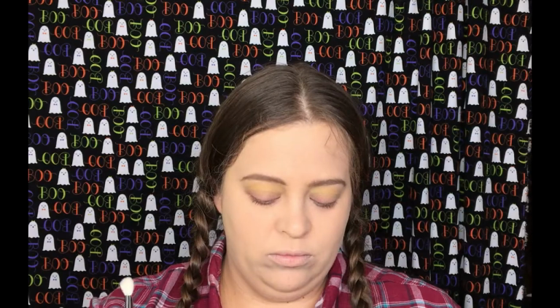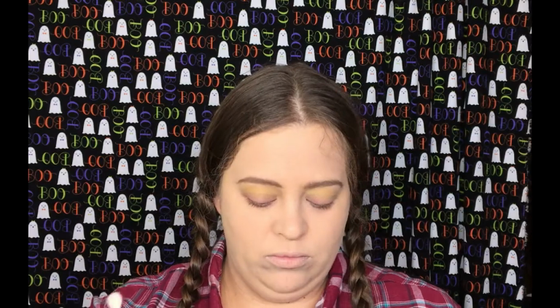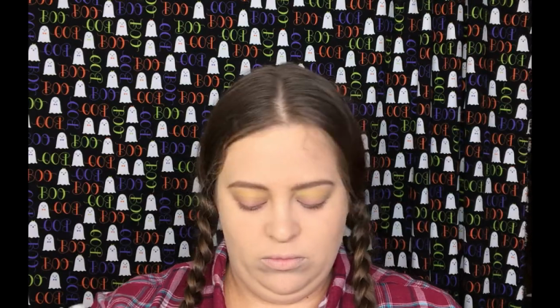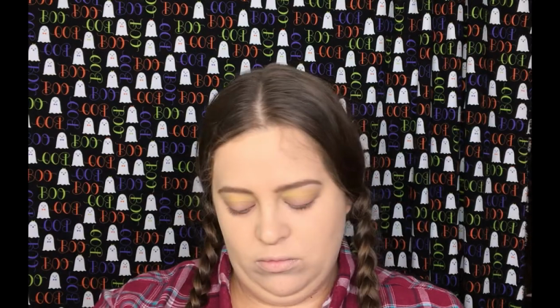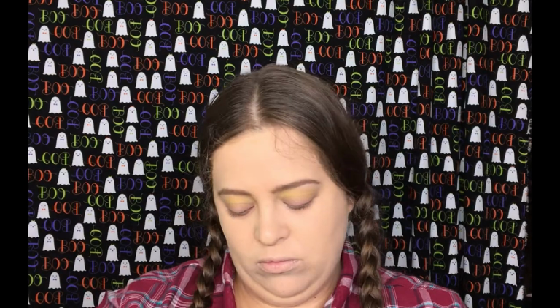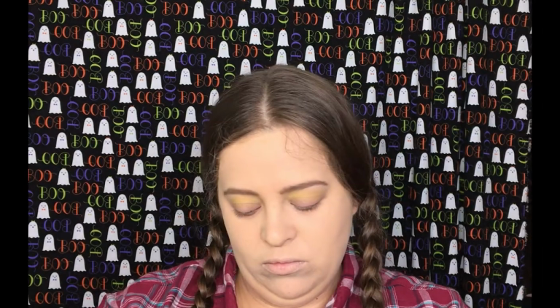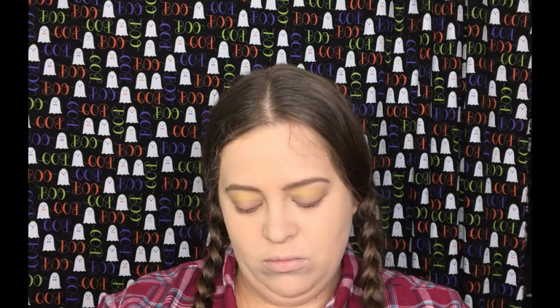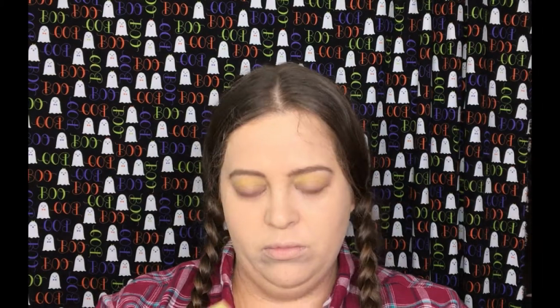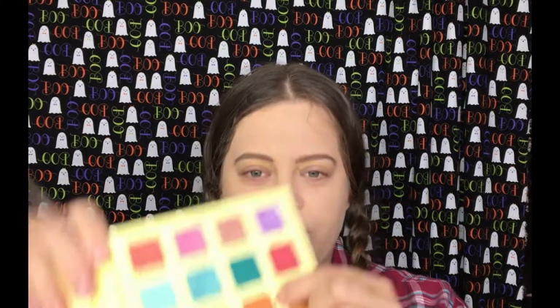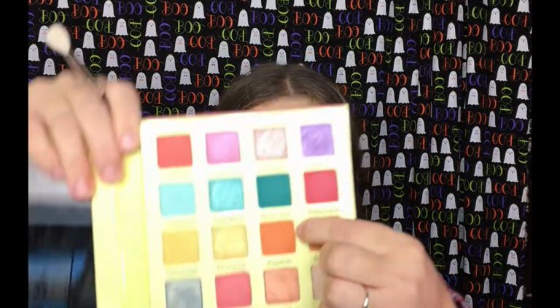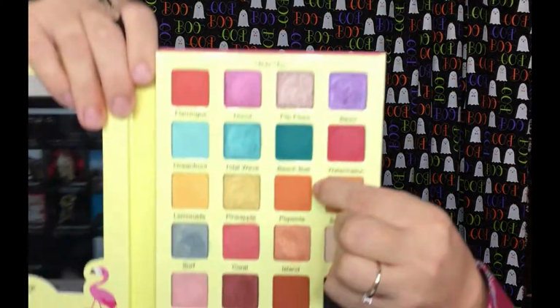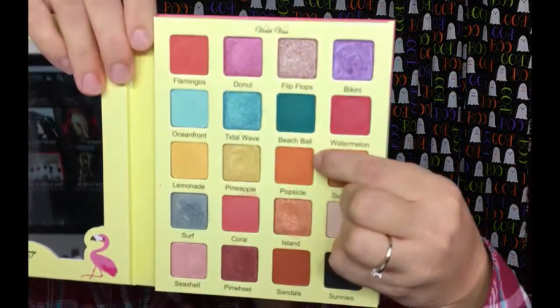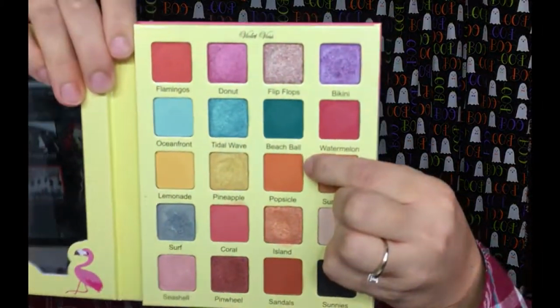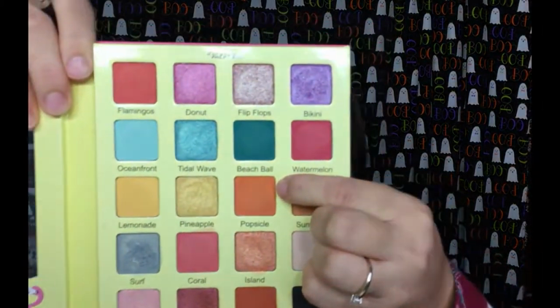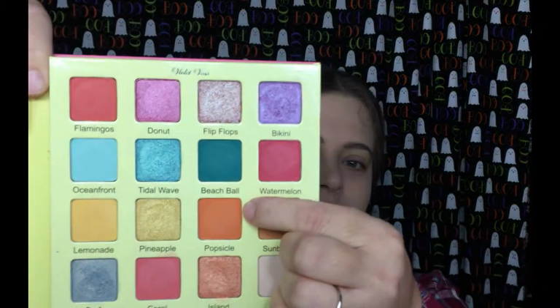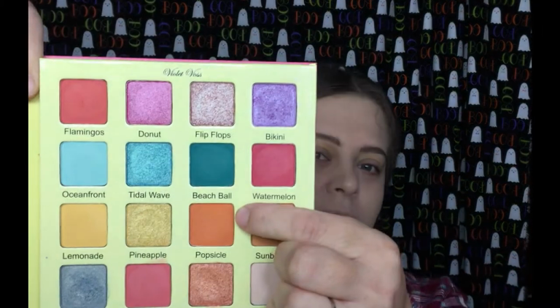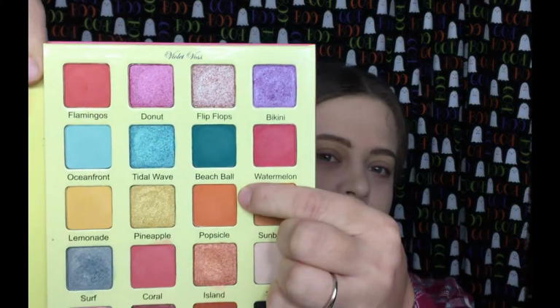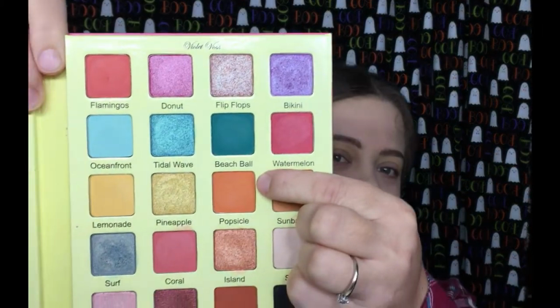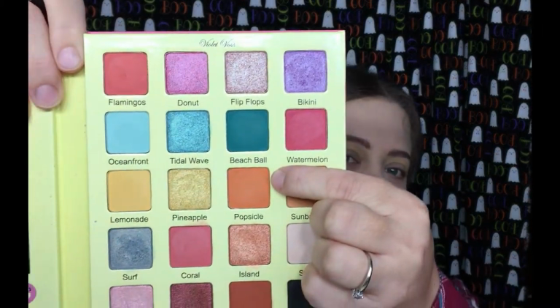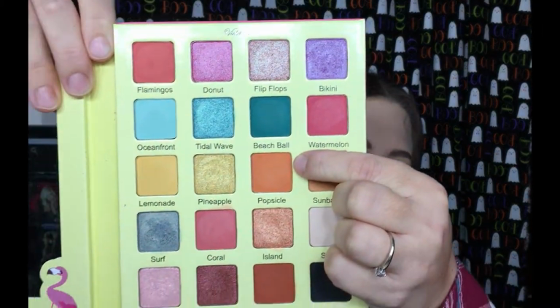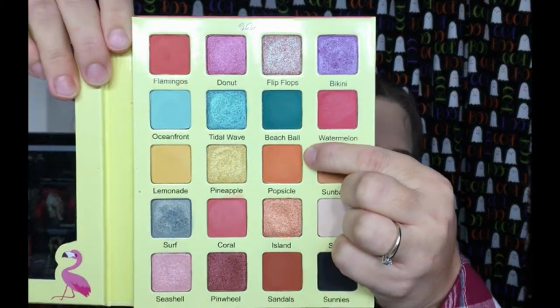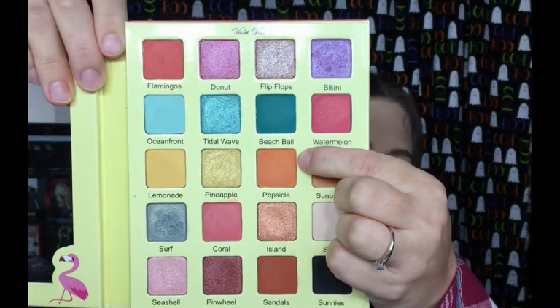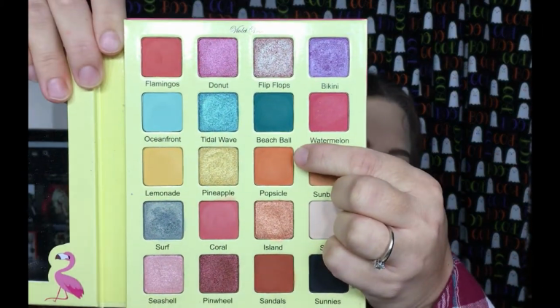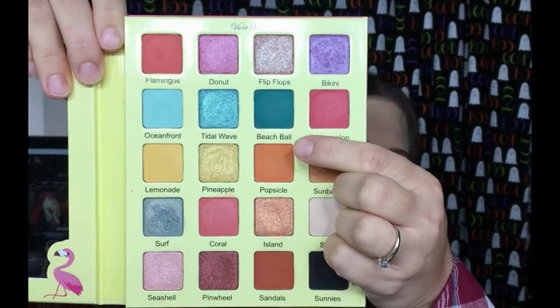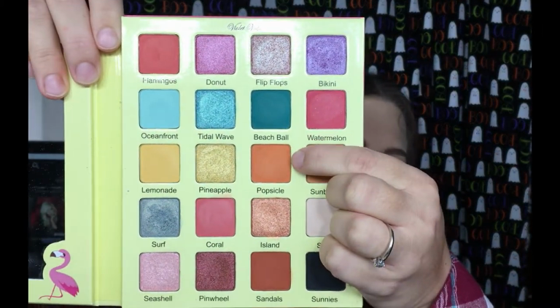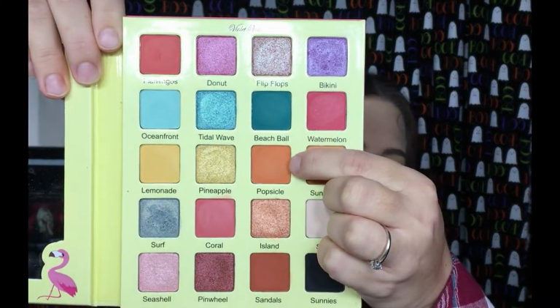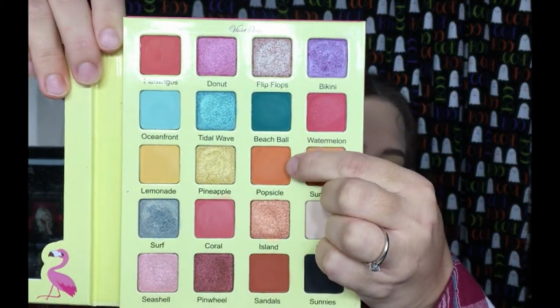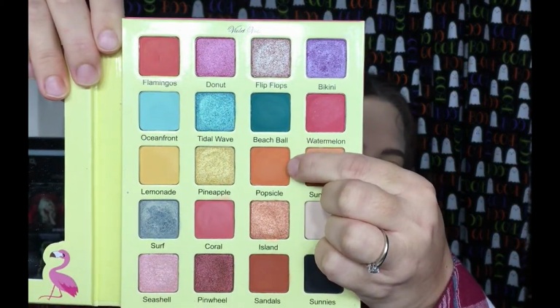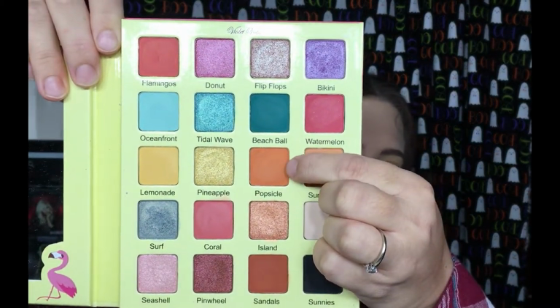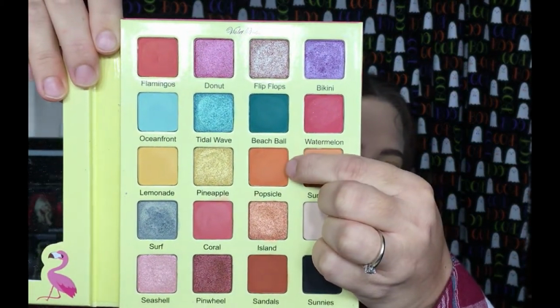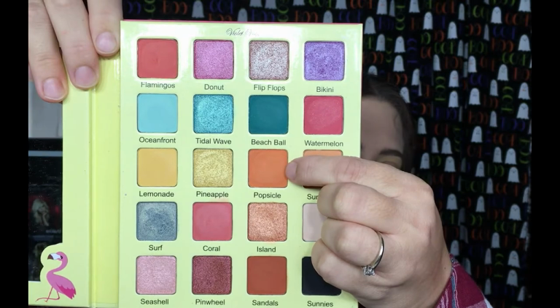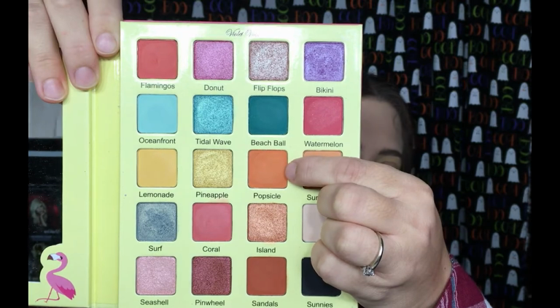Going back into the Violet Voss palette, I'm going to take the shade Popsicle and I'm going to put that in my crease.